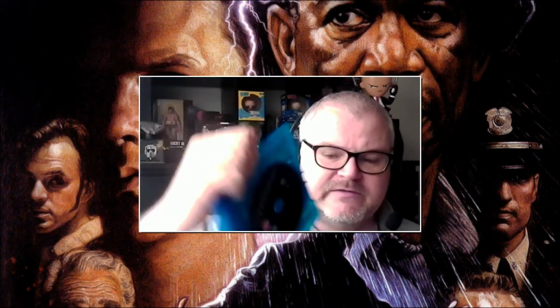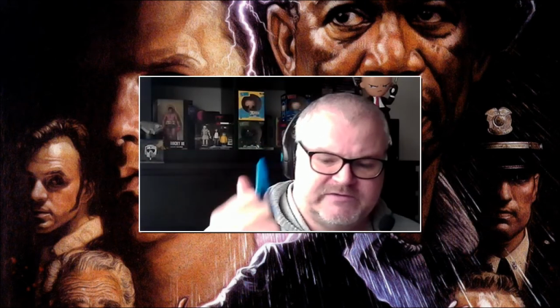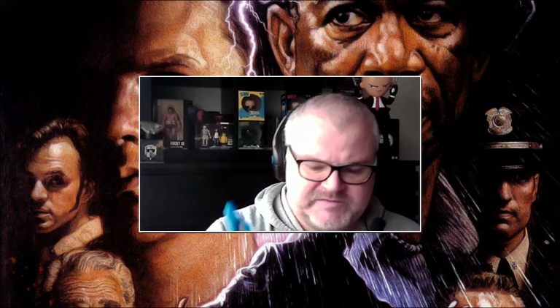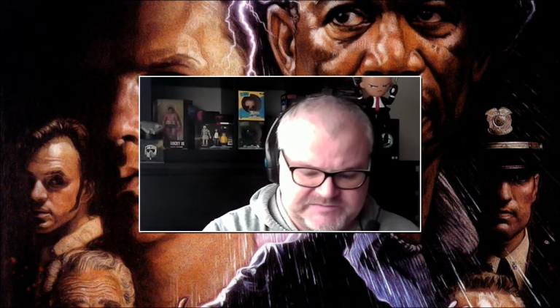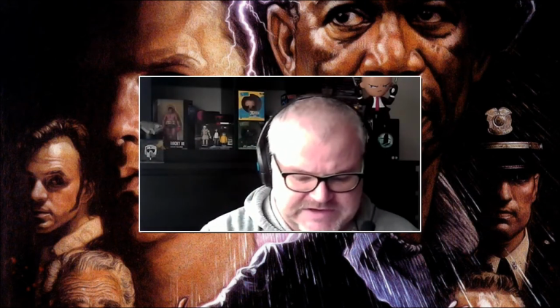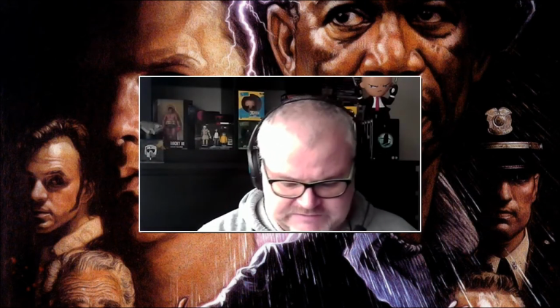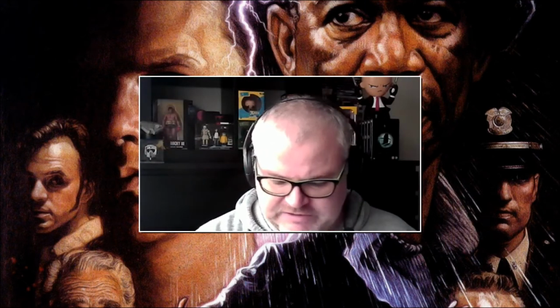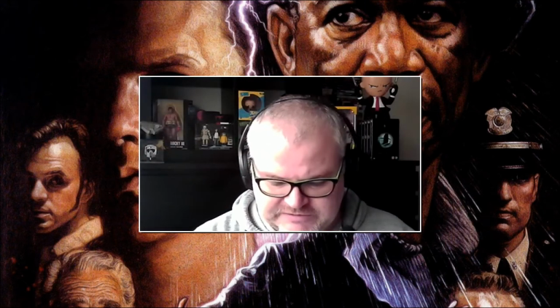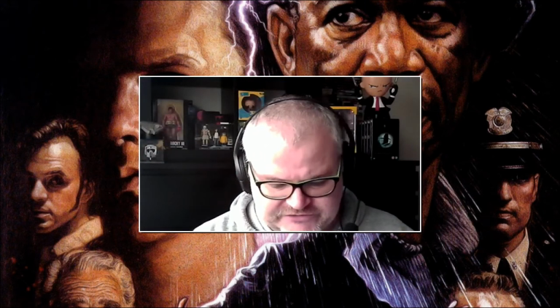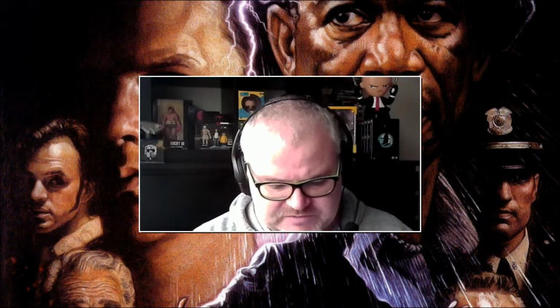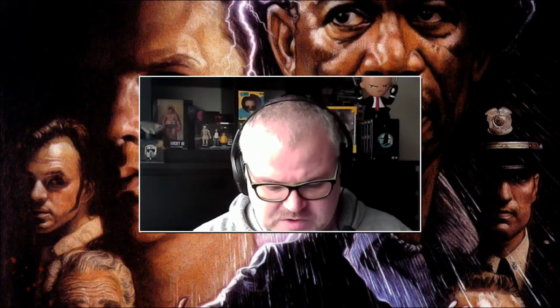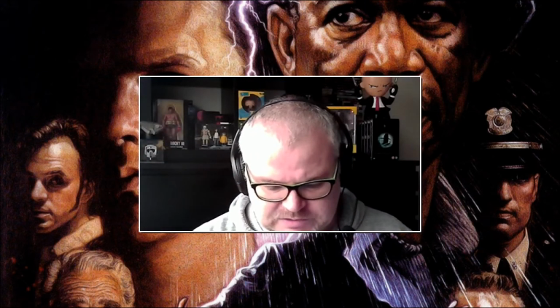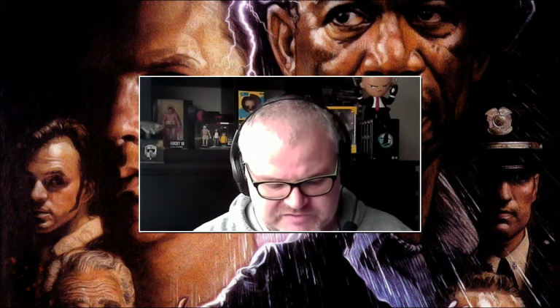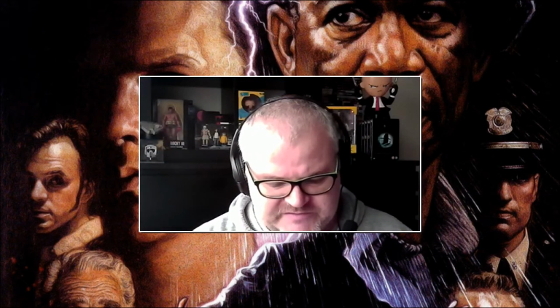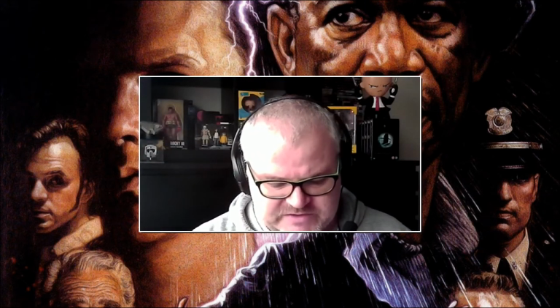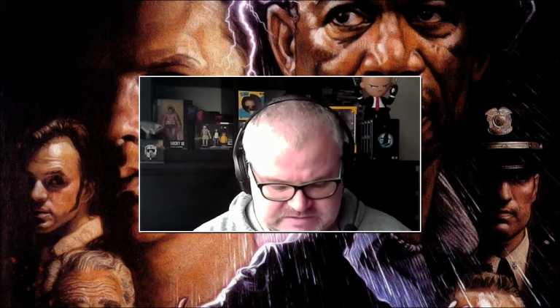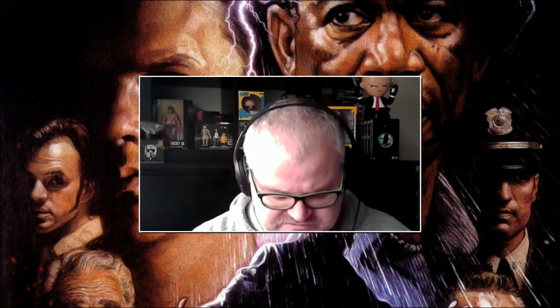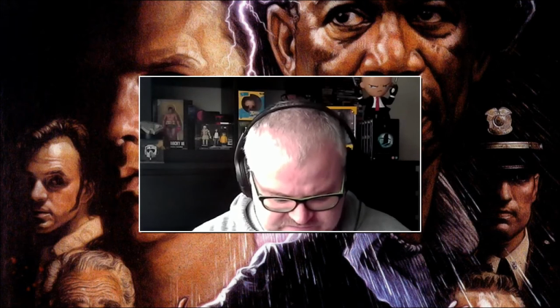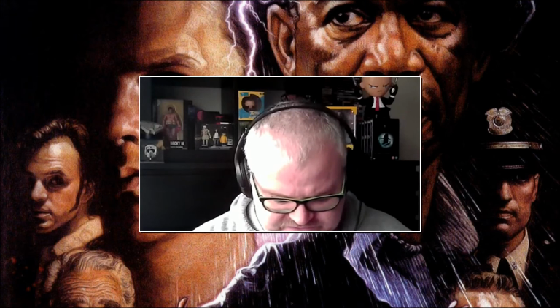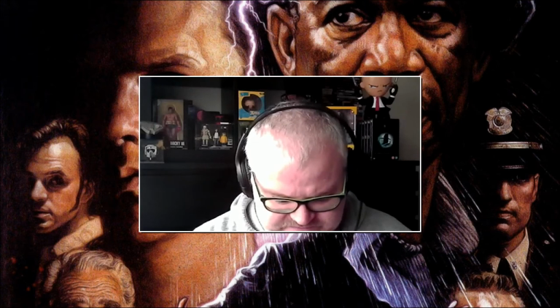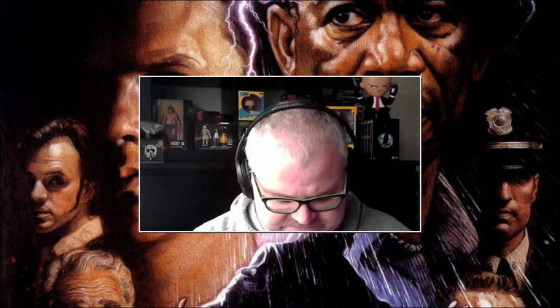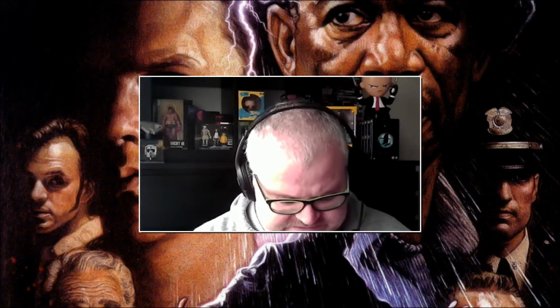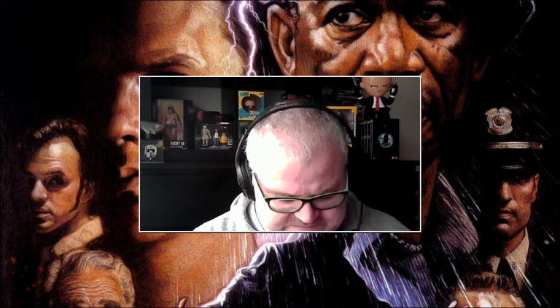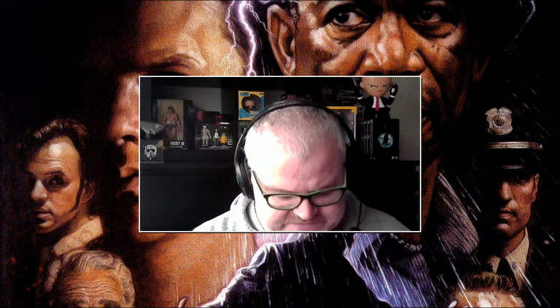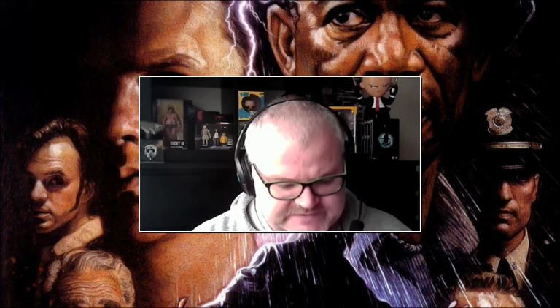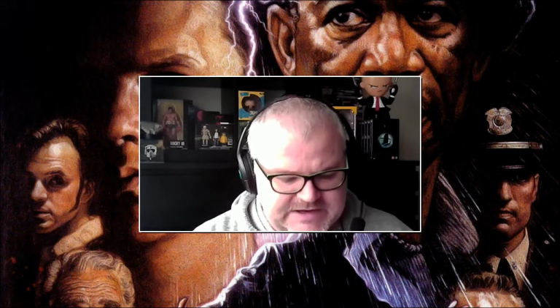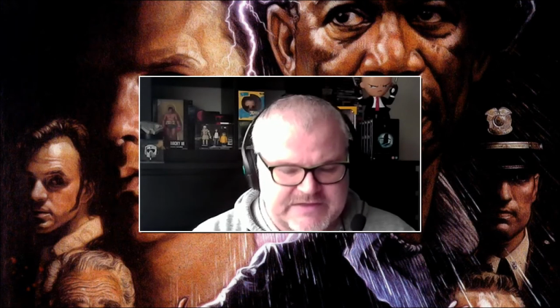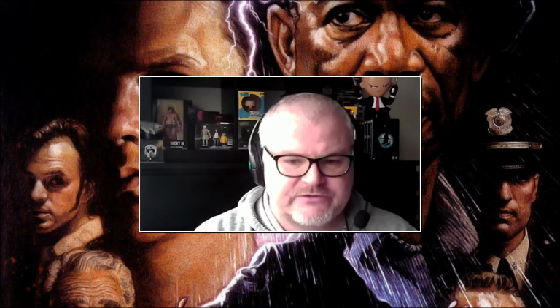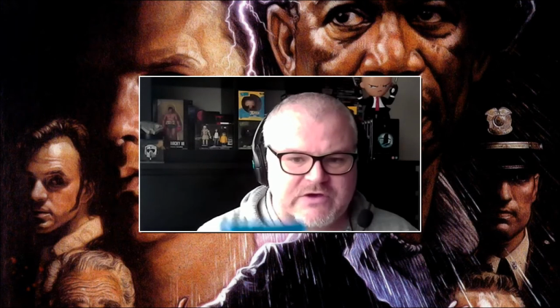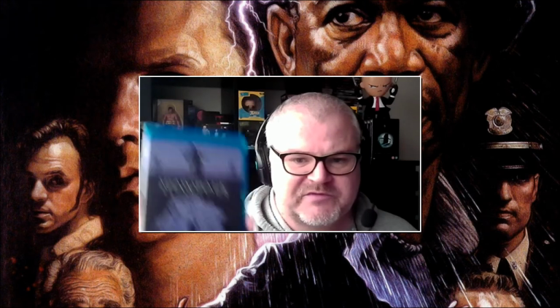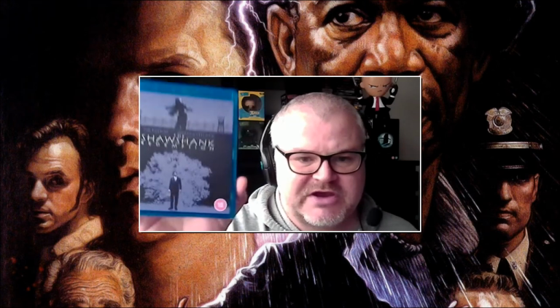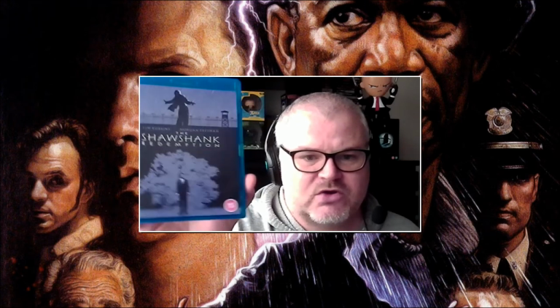My only real criticism is I probably would have preferred a reversible sleeve or something like that — those are always pretty cool.